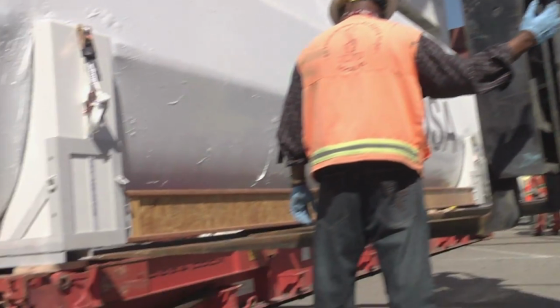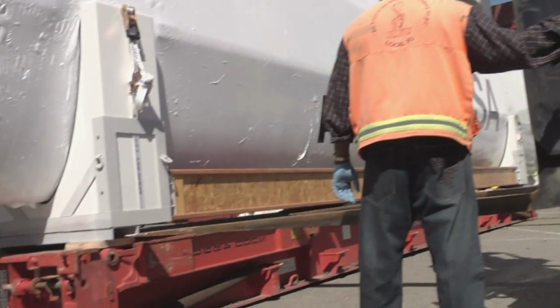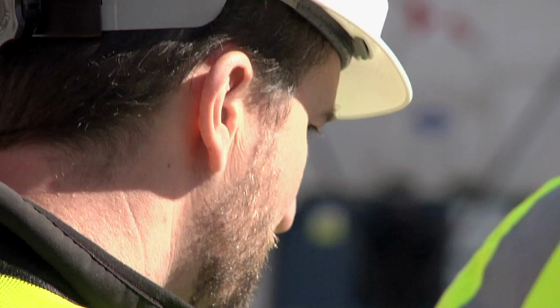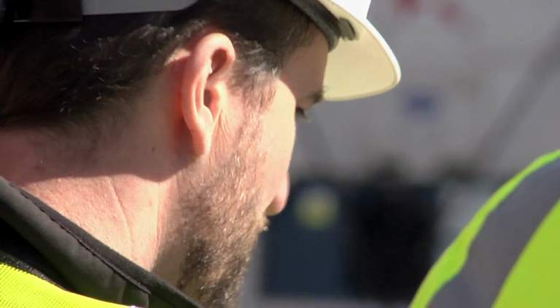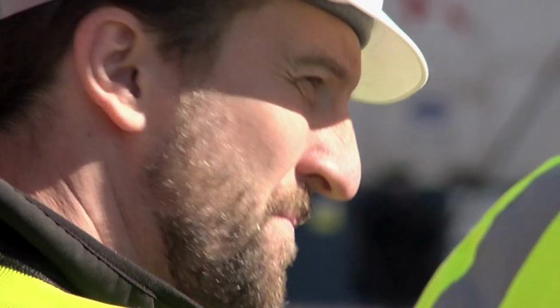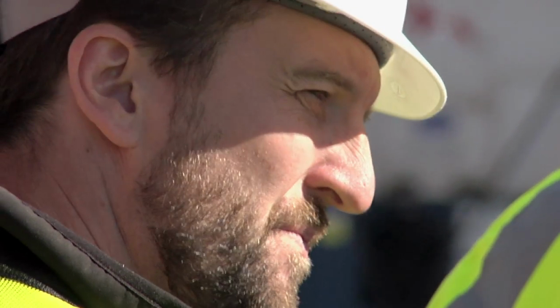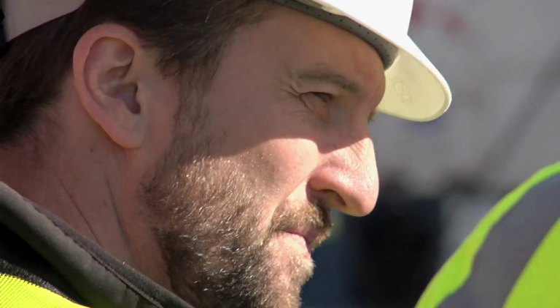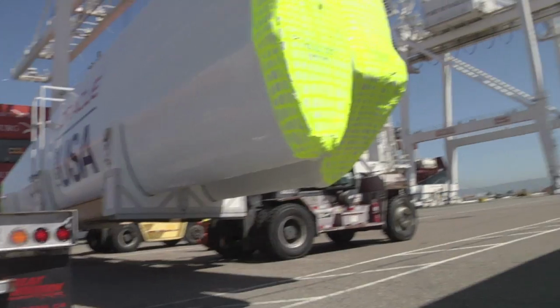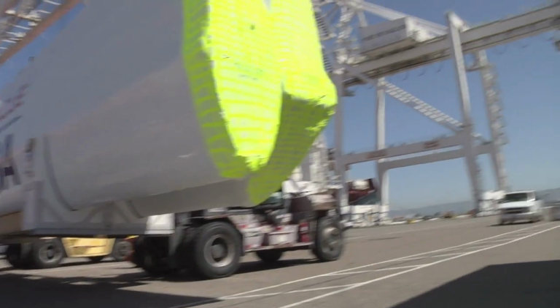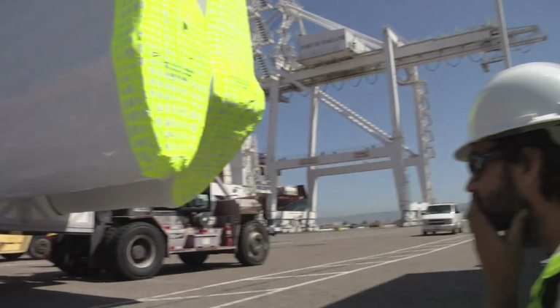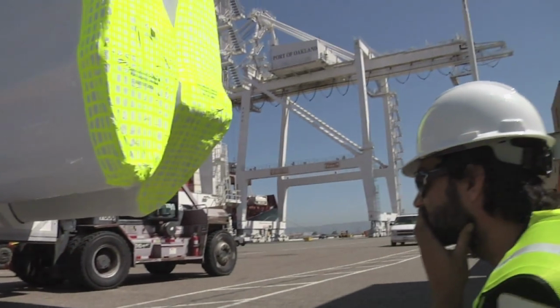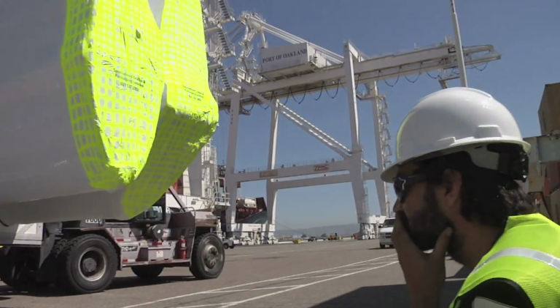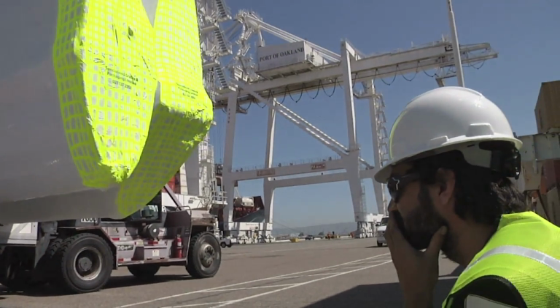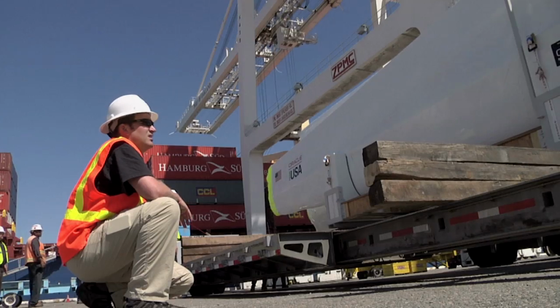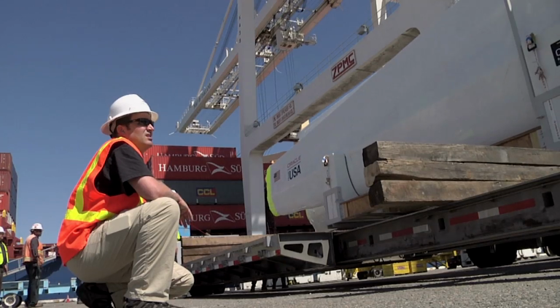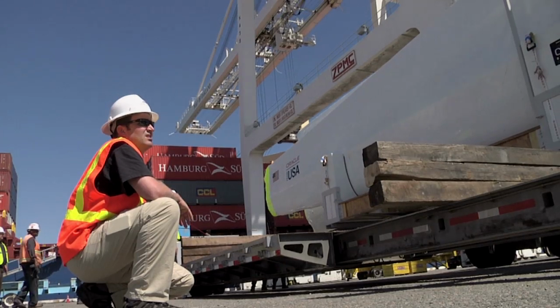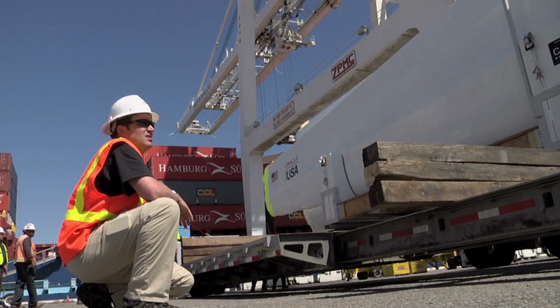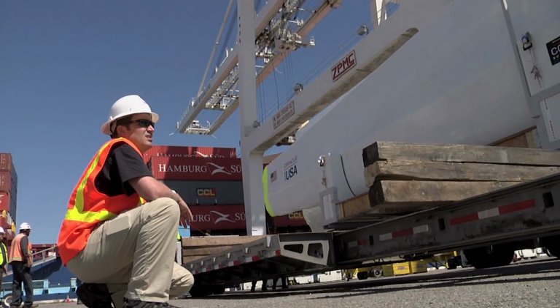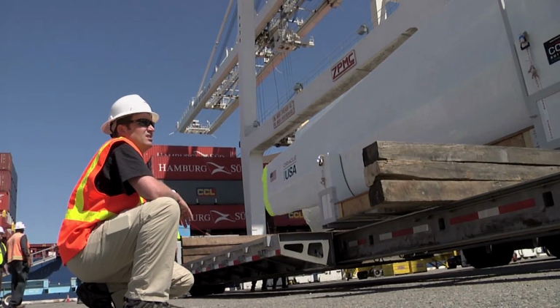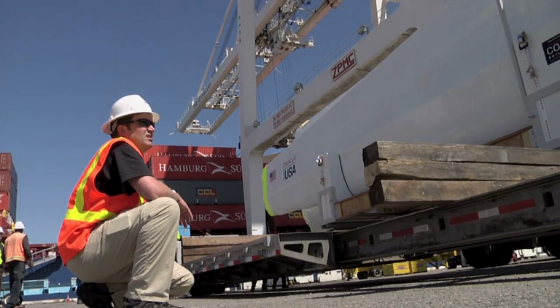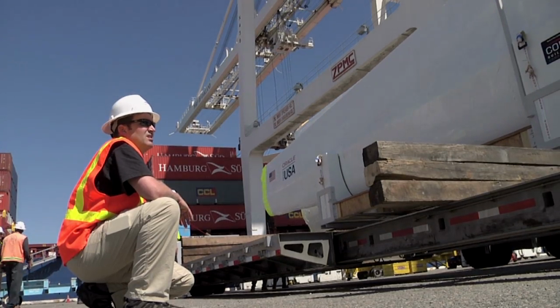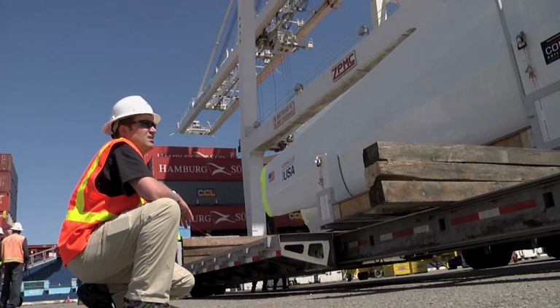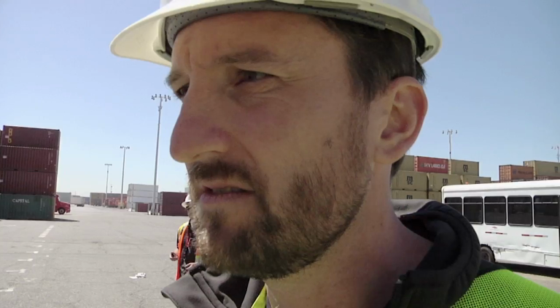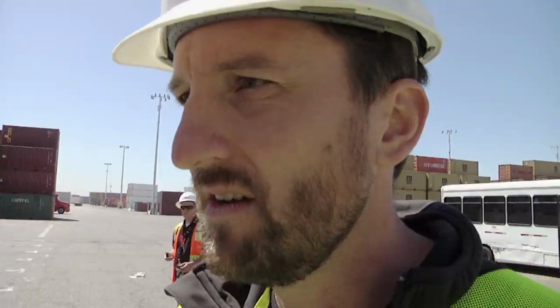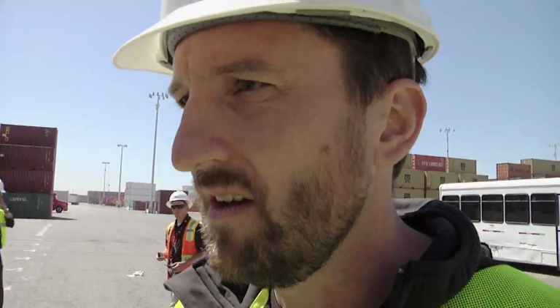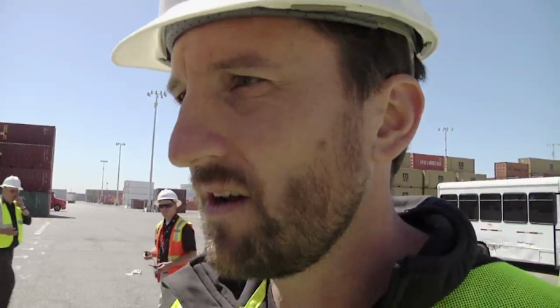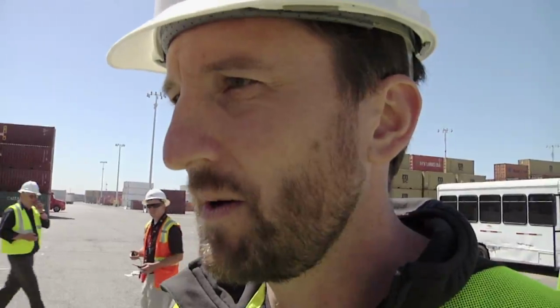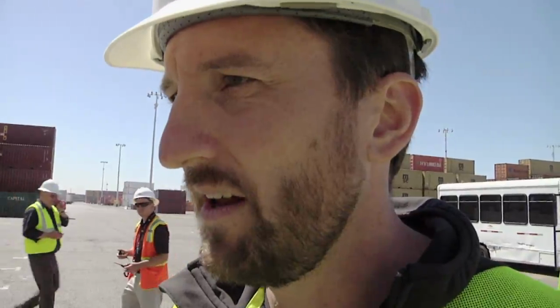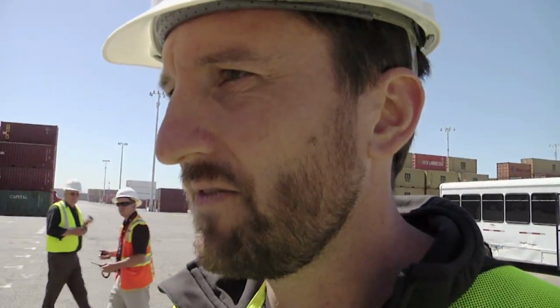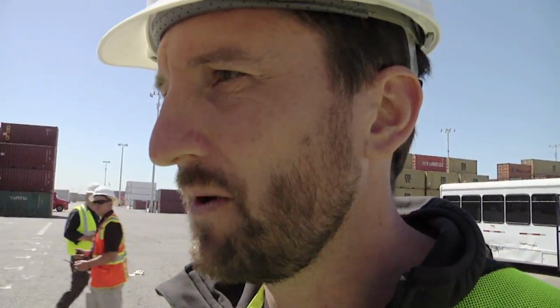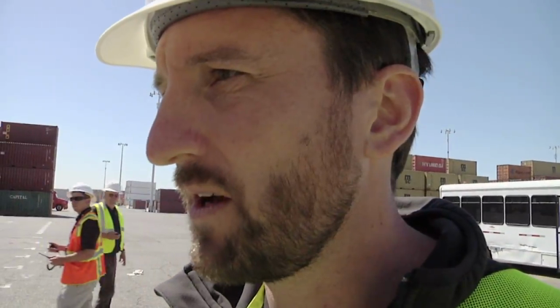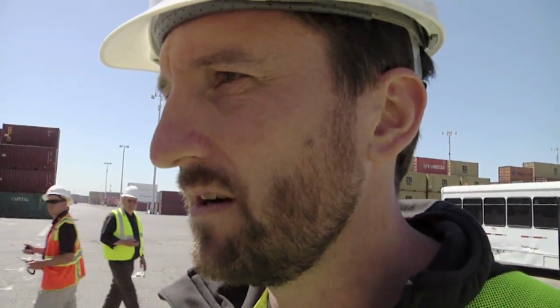We're doing the last little fitting into the truck. Just got to get the forklifts out, and we'll start strapping it down and go to Pier 80, hopefully pretty quickly here.